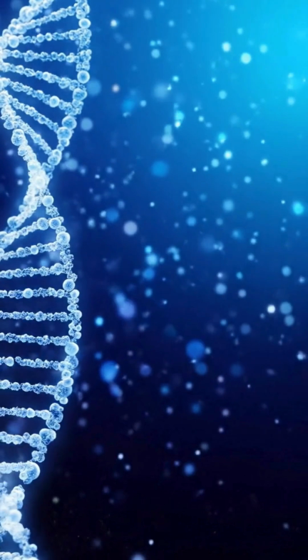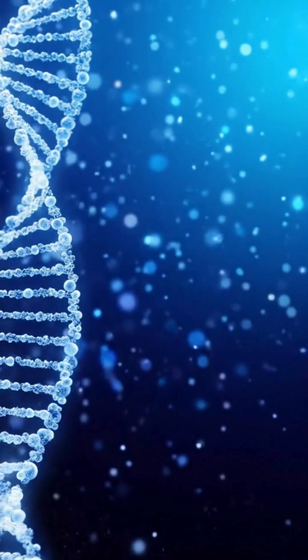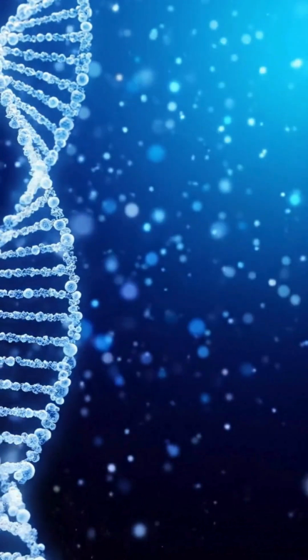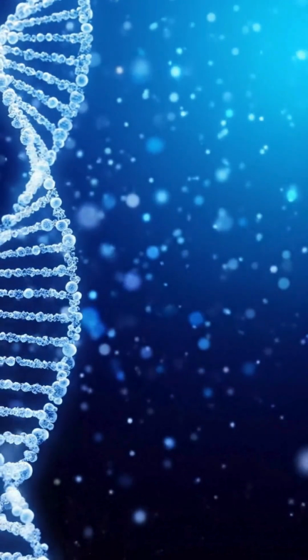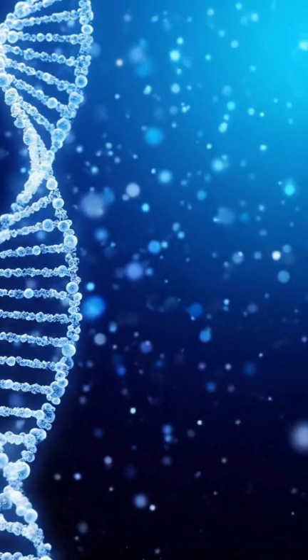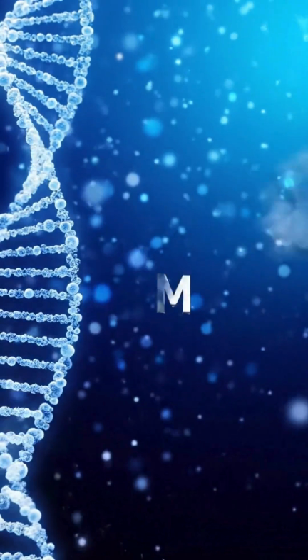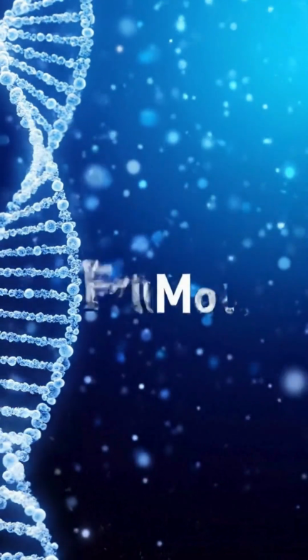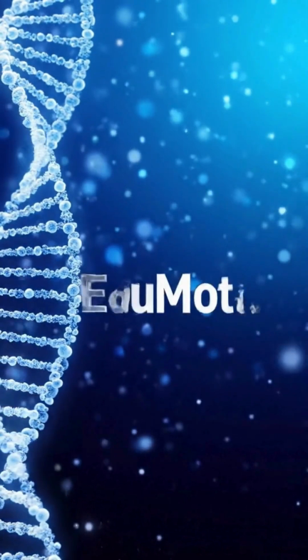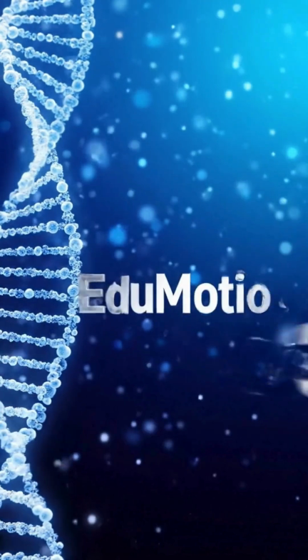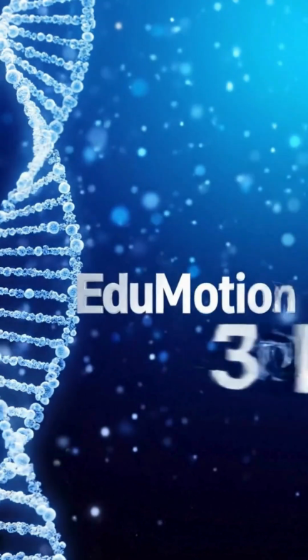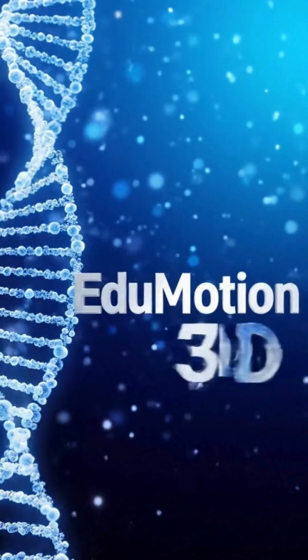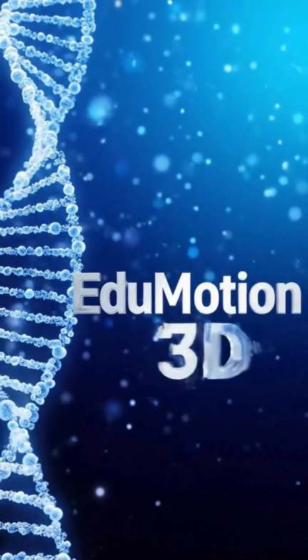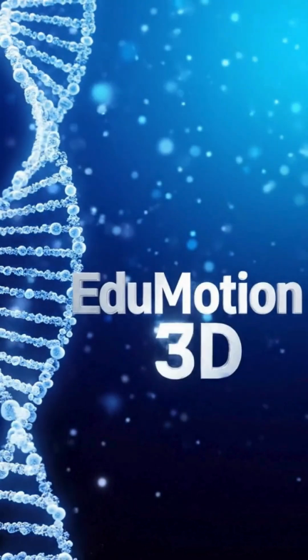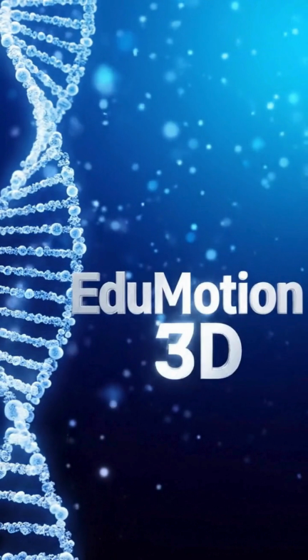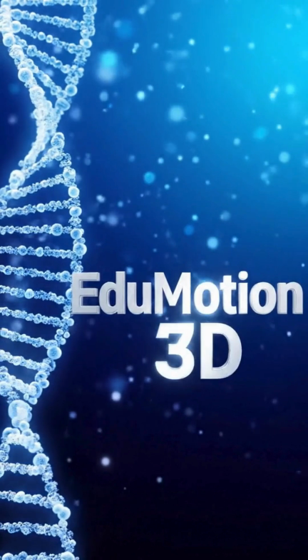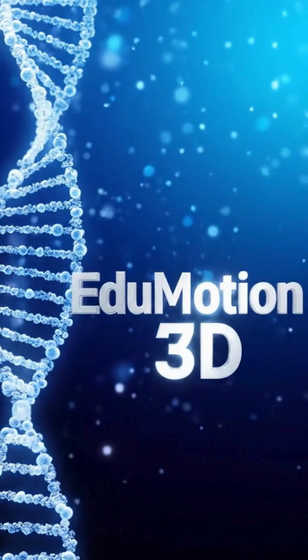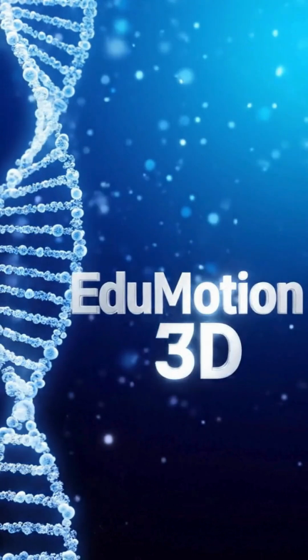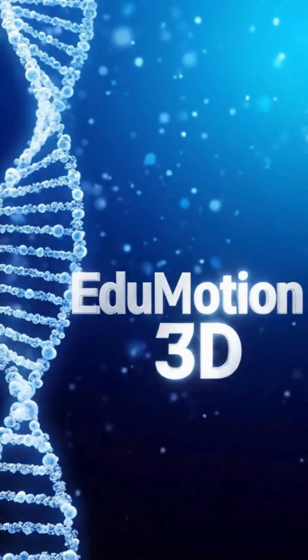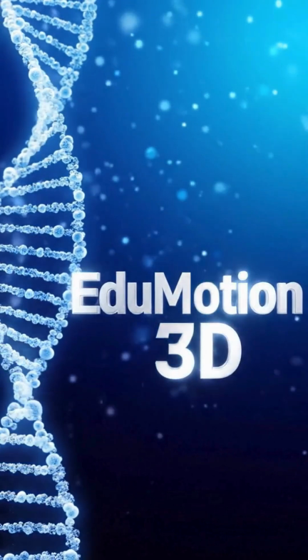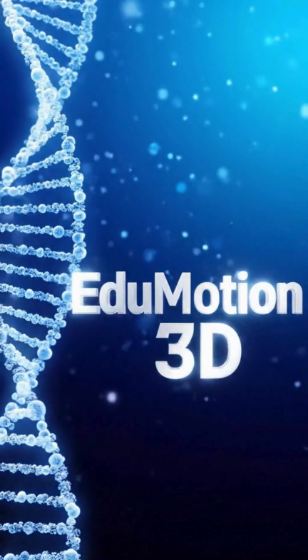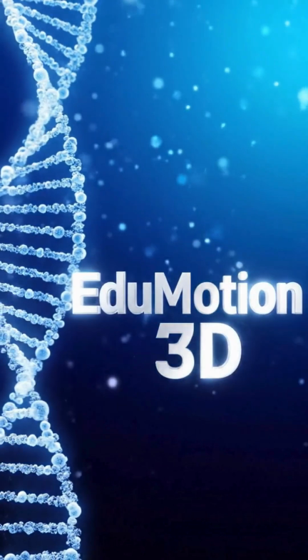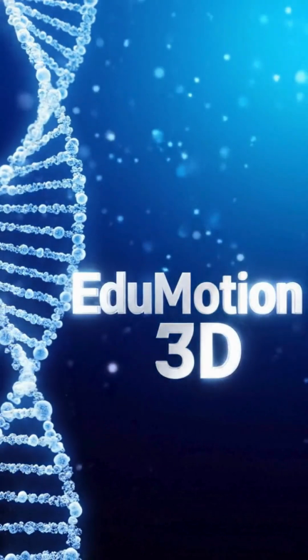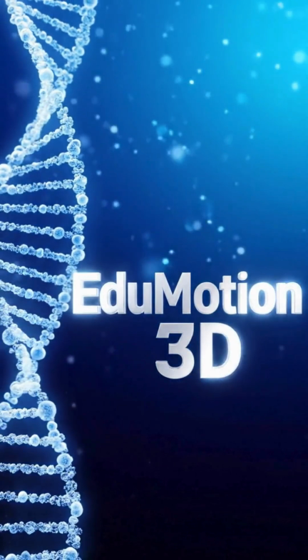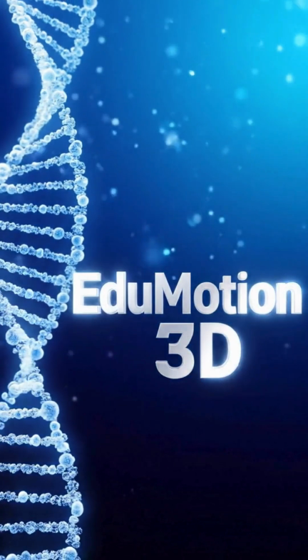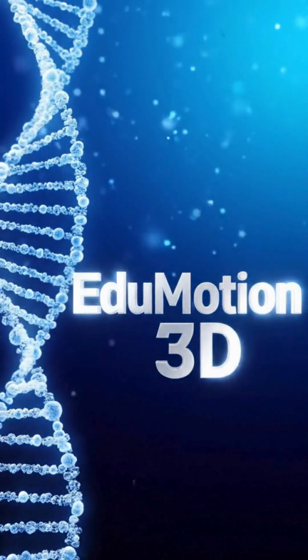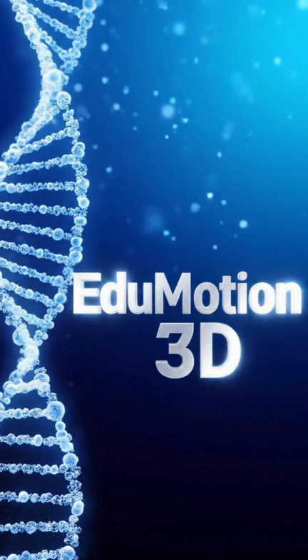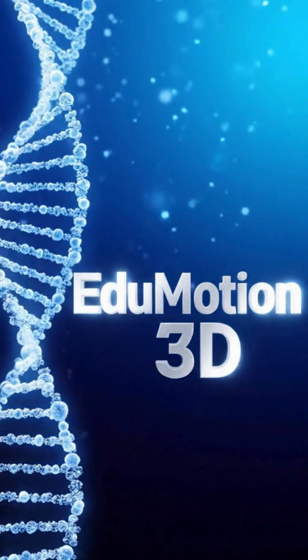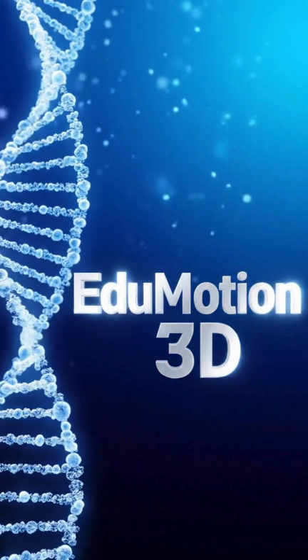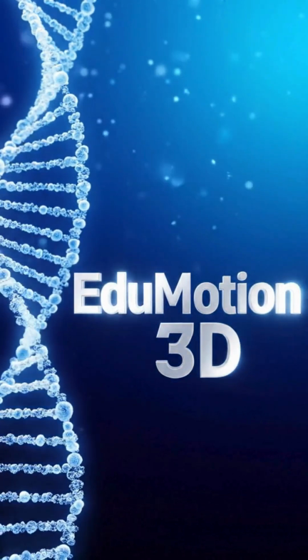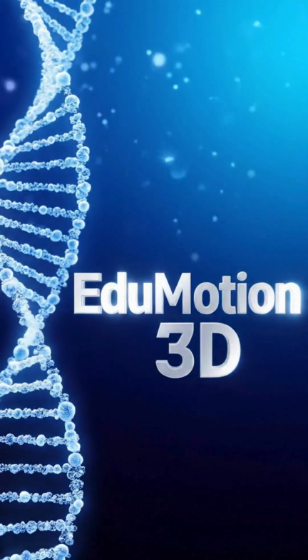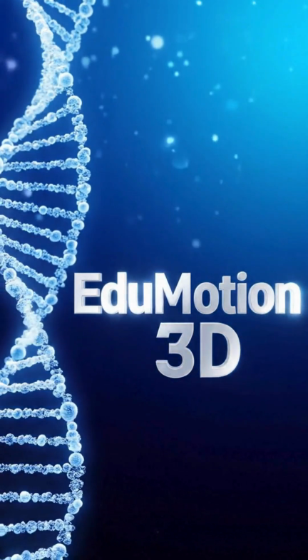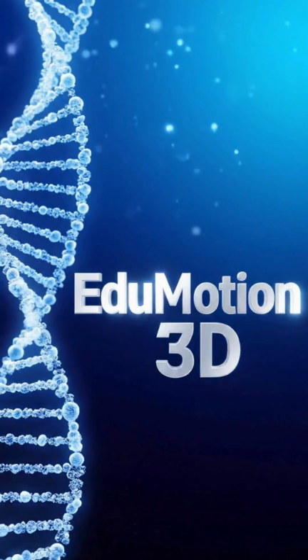For more amazing biology animations, follow EduMotion 3D.